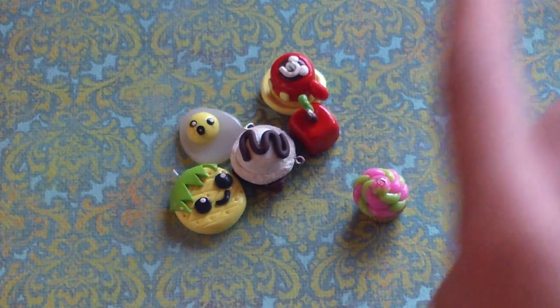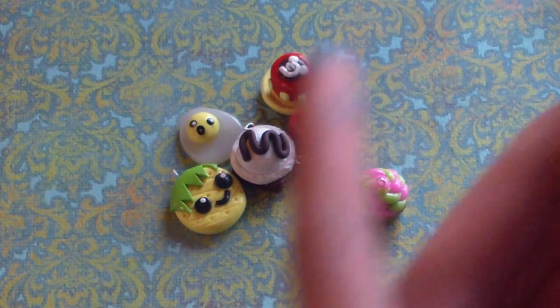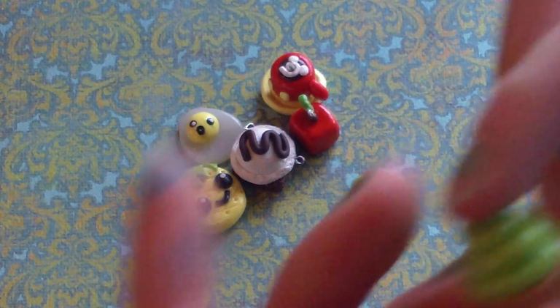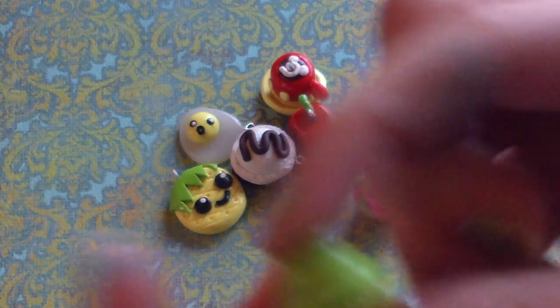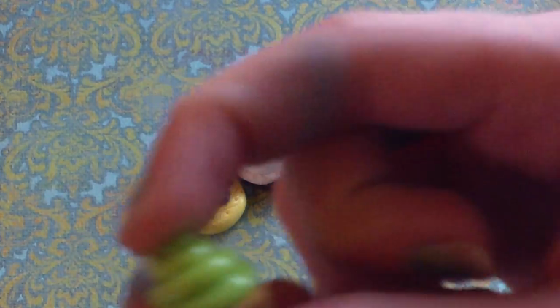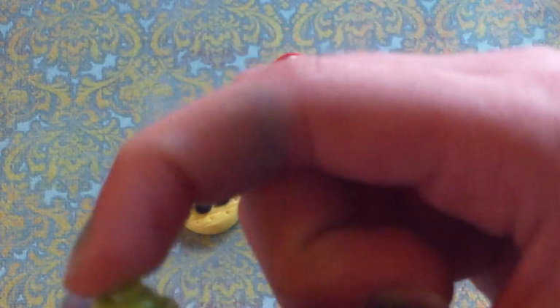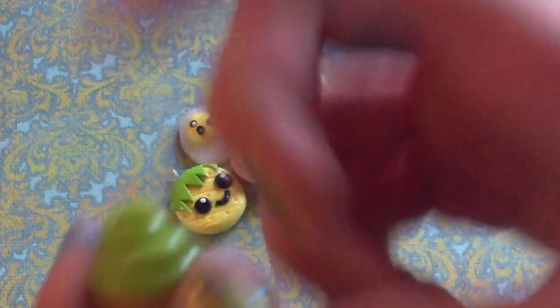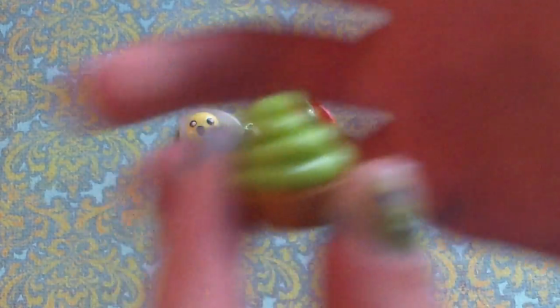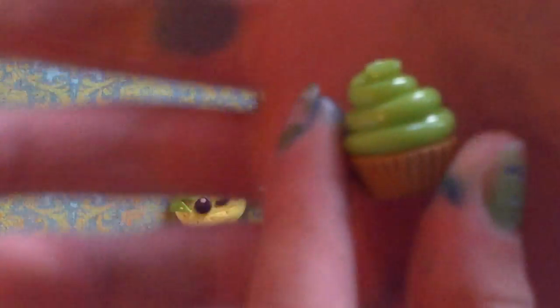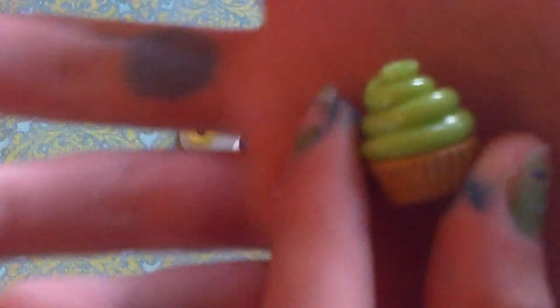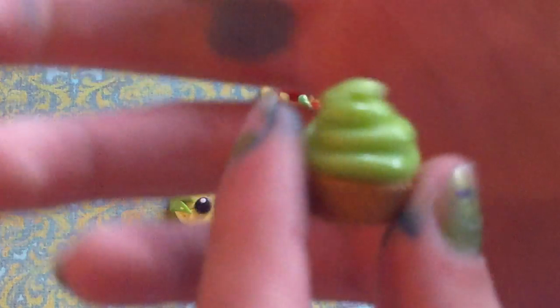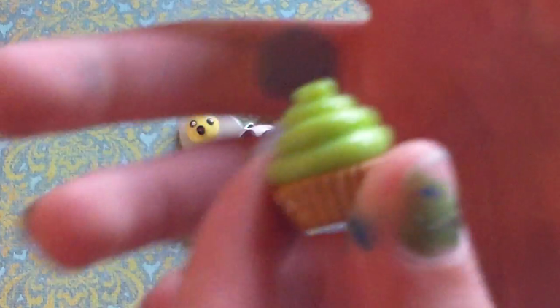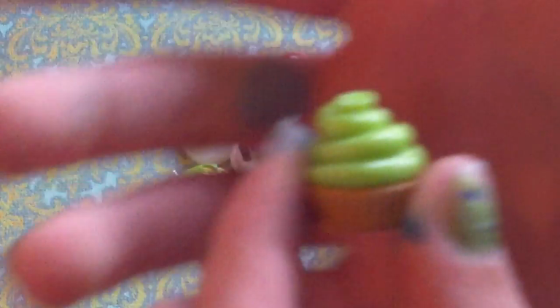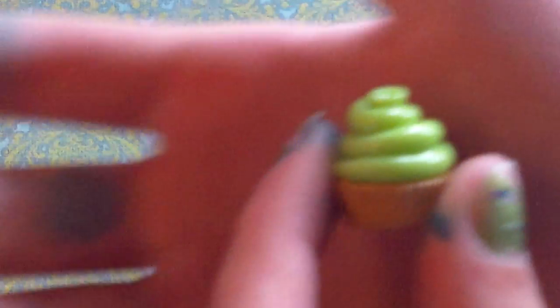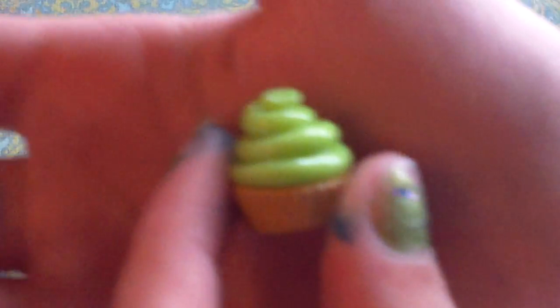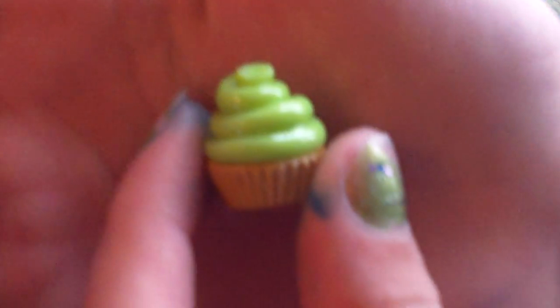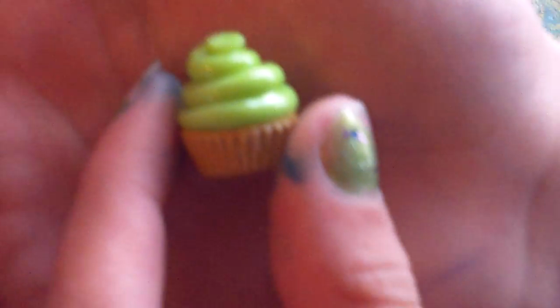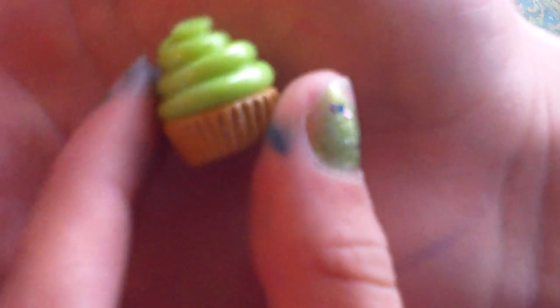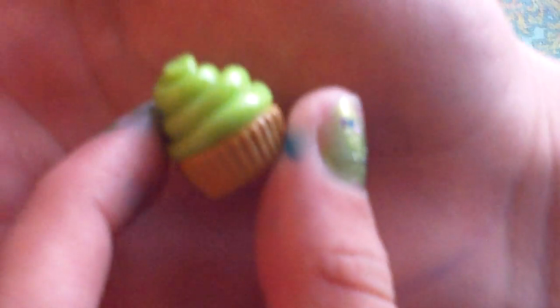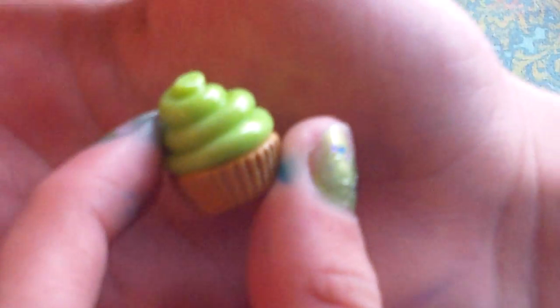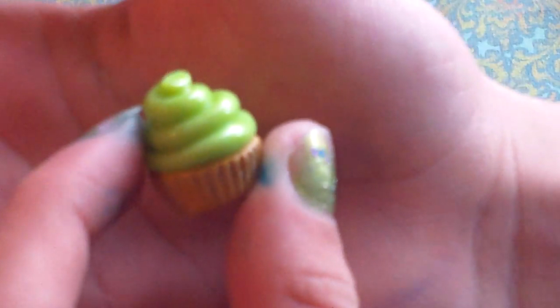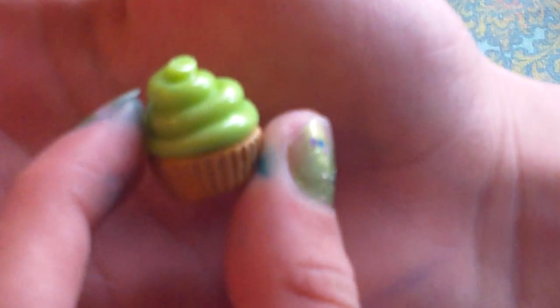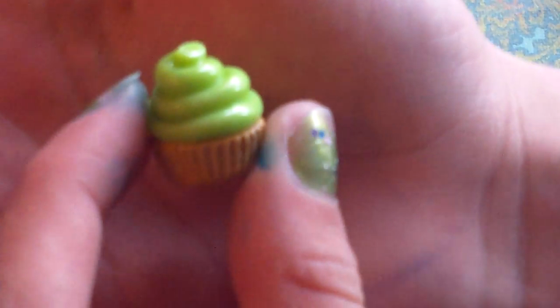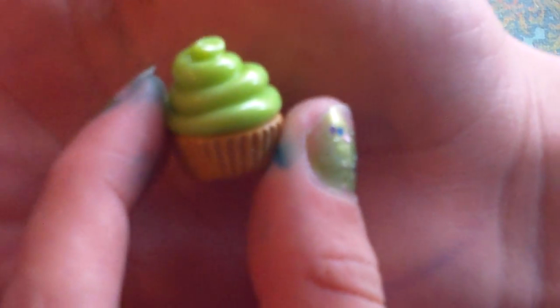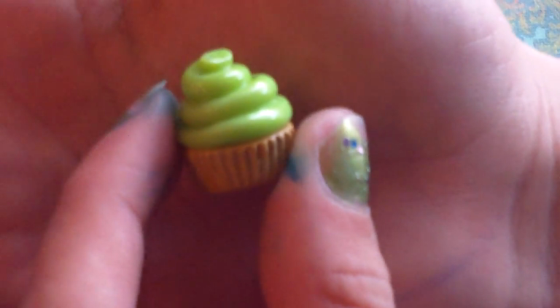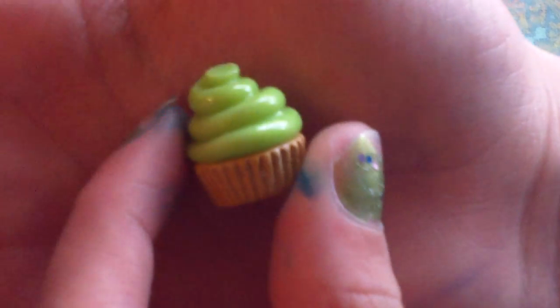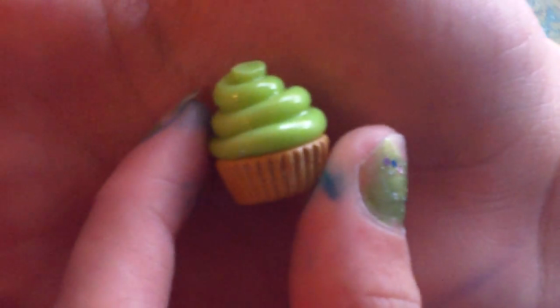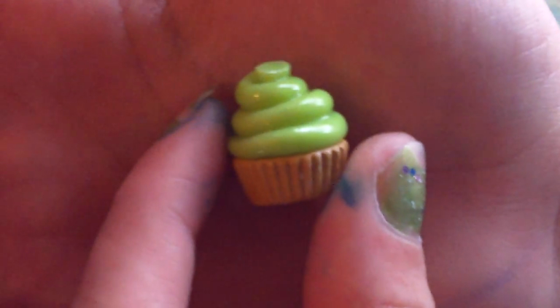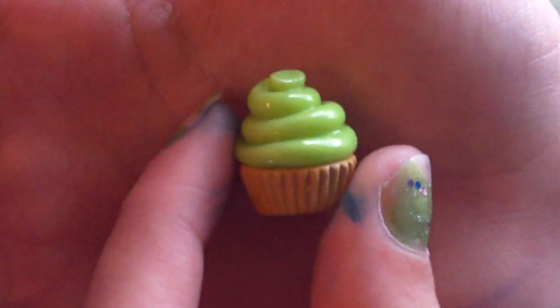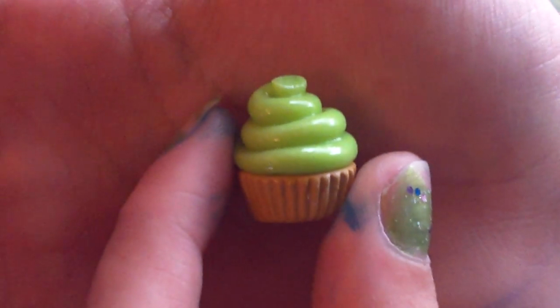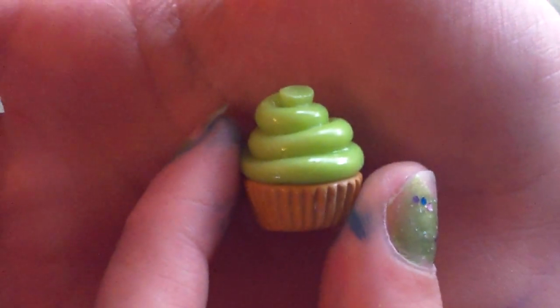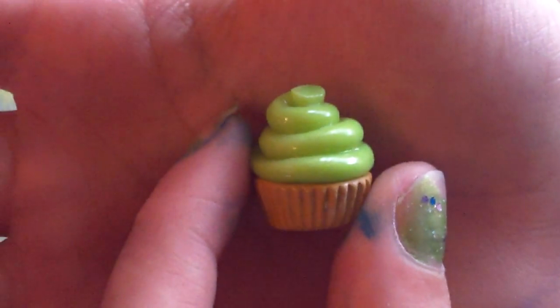This cupcake is made with a mold, and it is green — lime green.